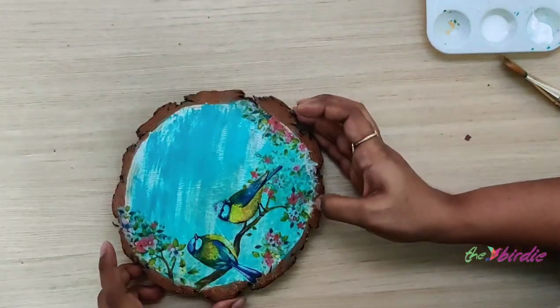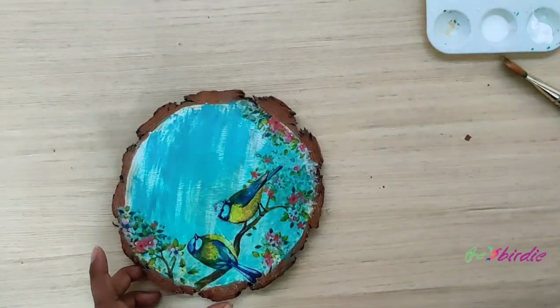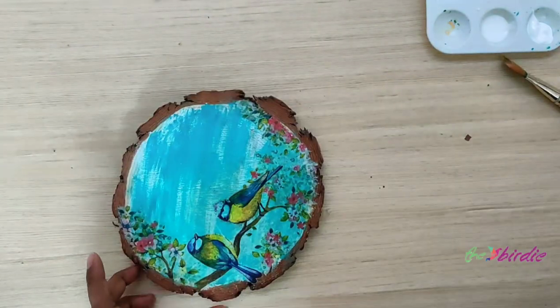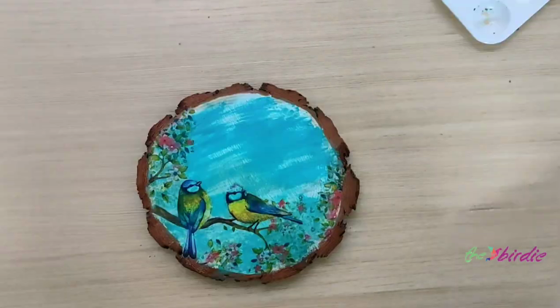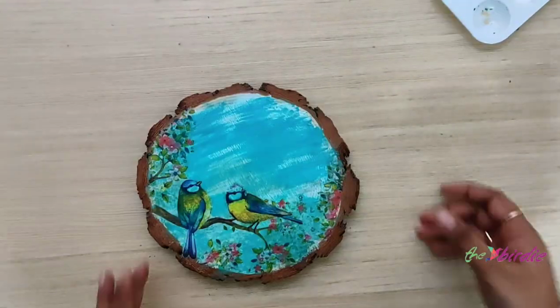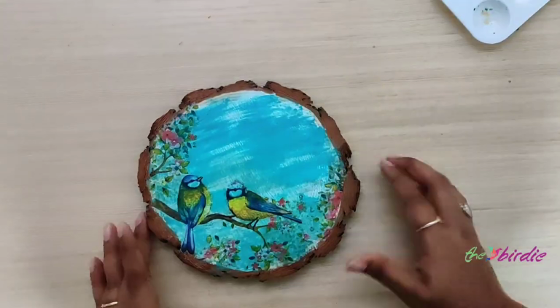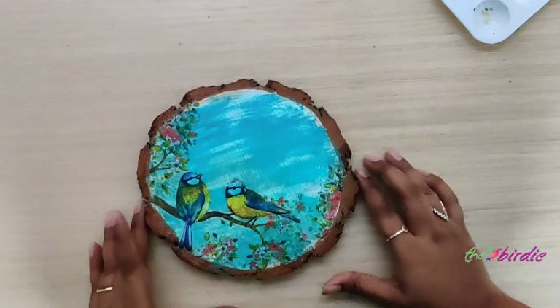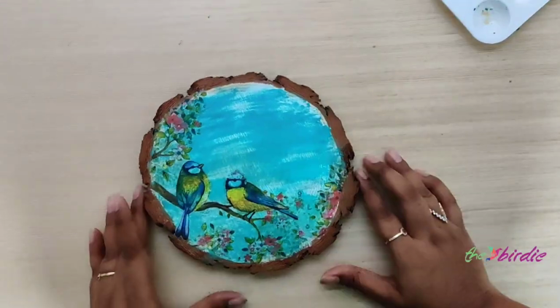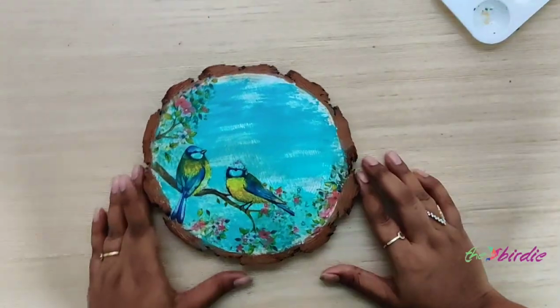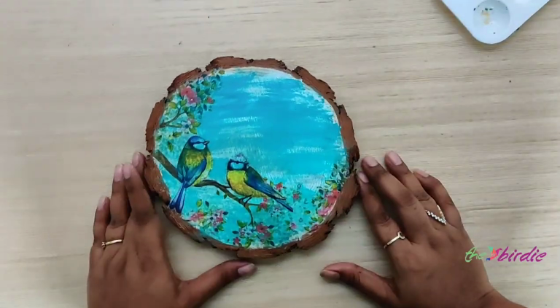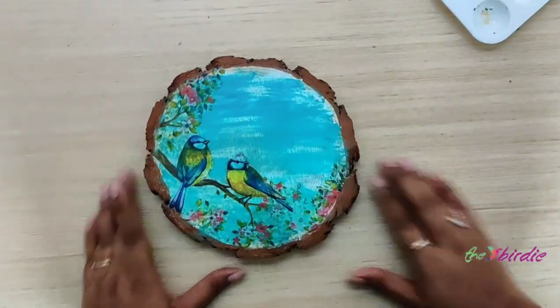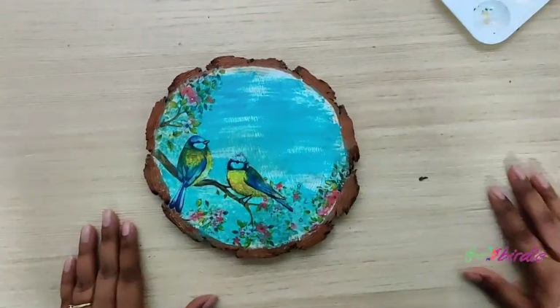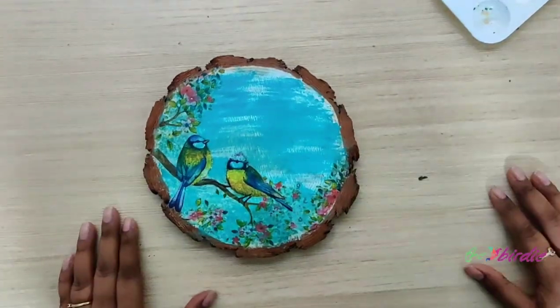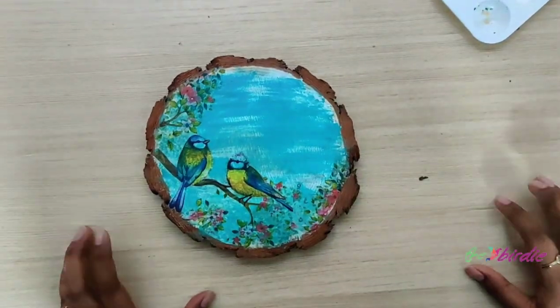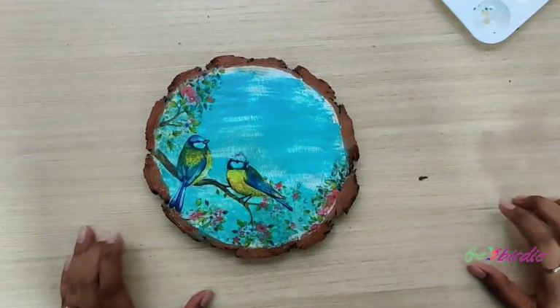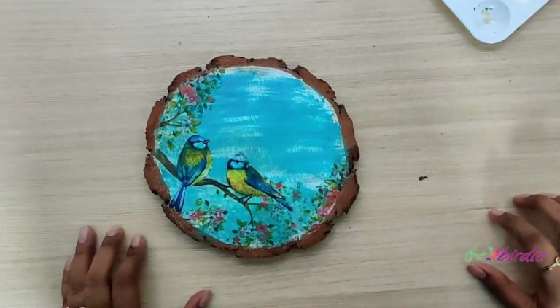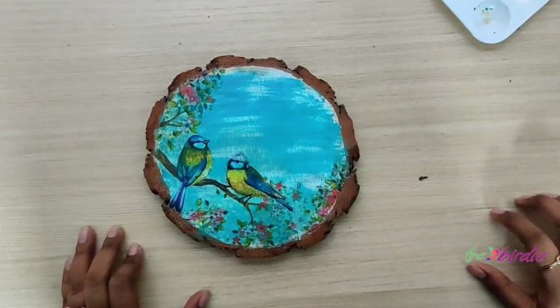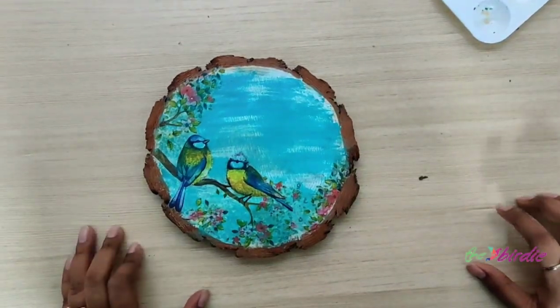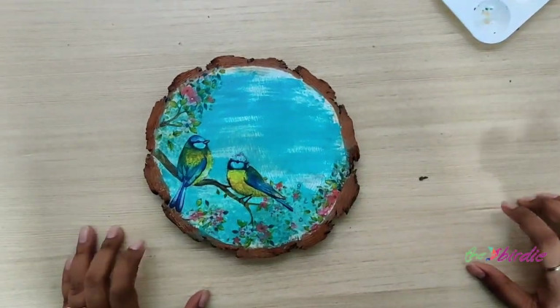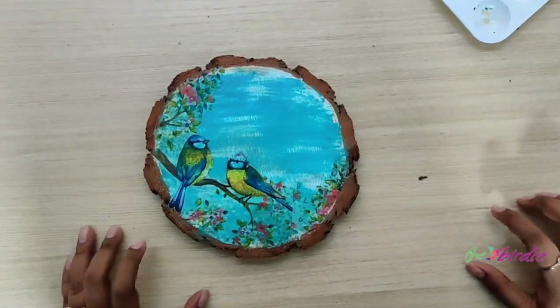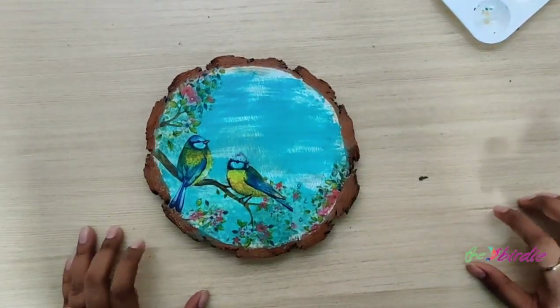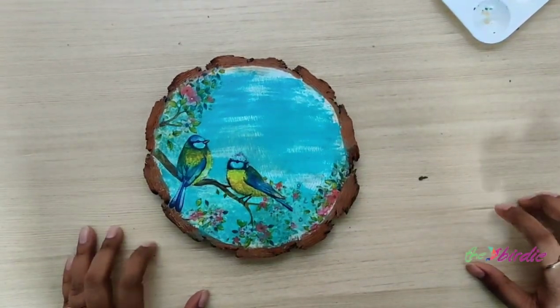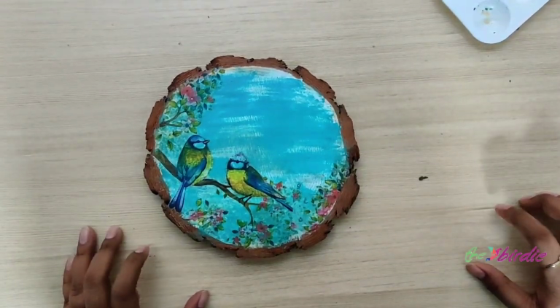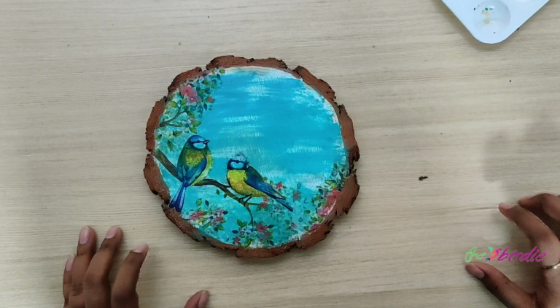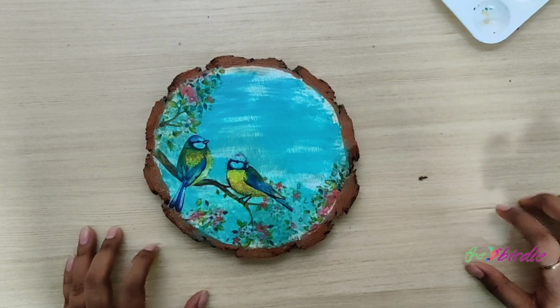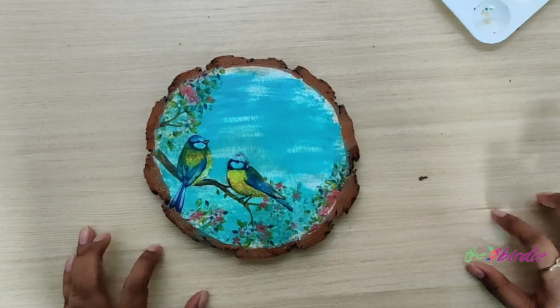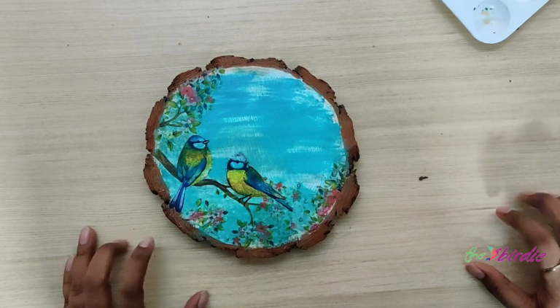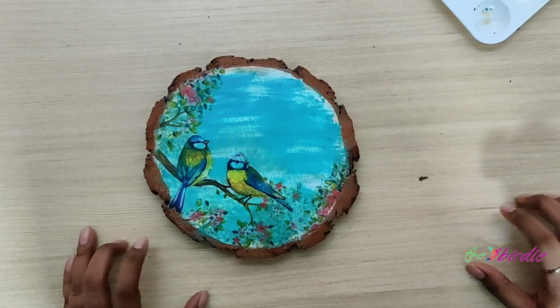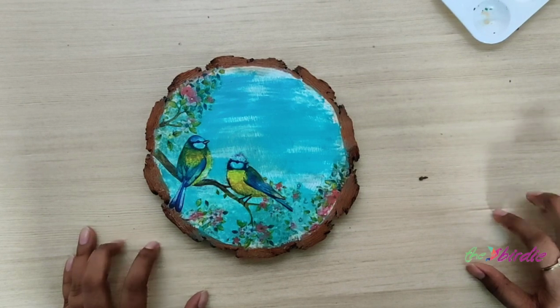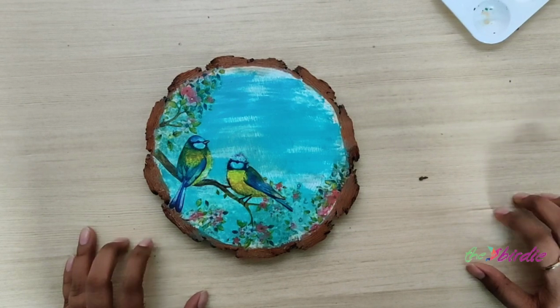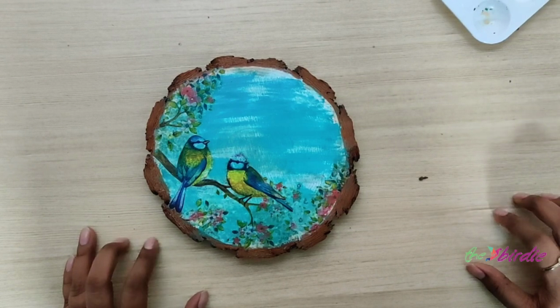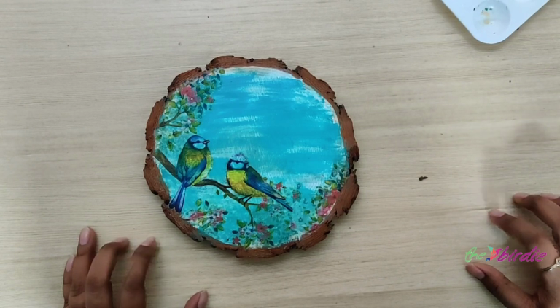I've gently taken off the extra edges and now we'll wait for it to dry.